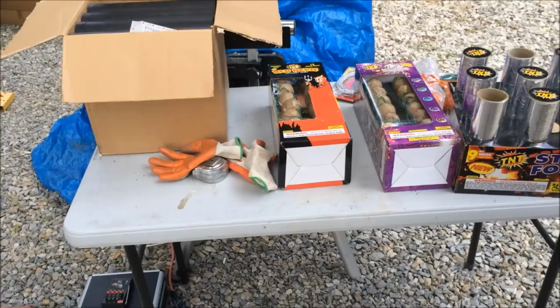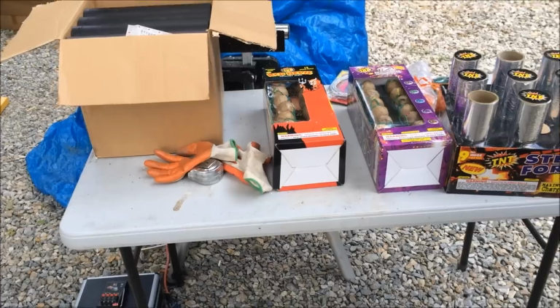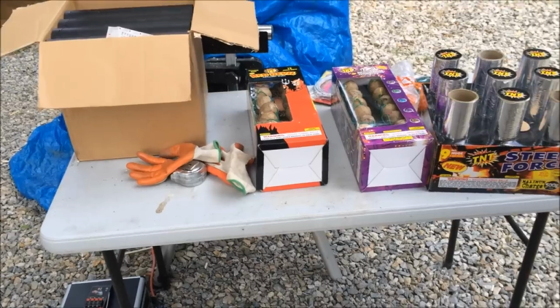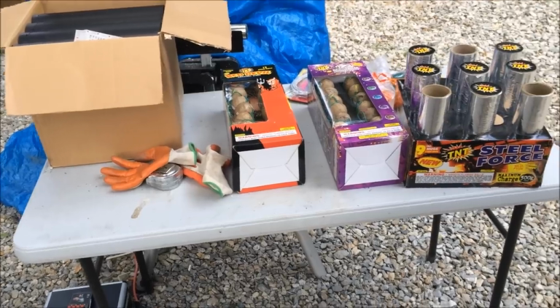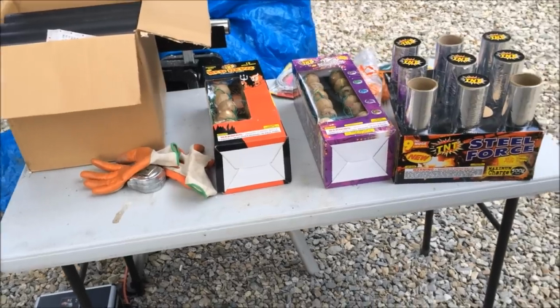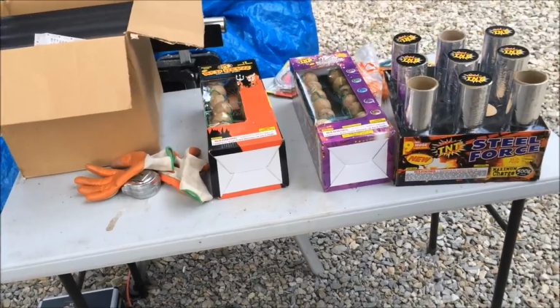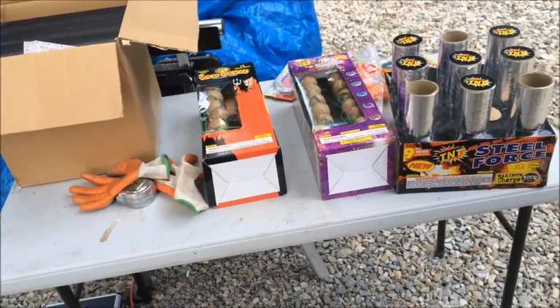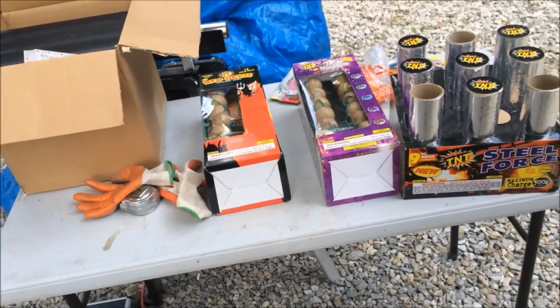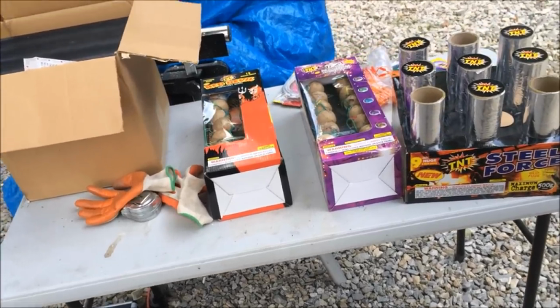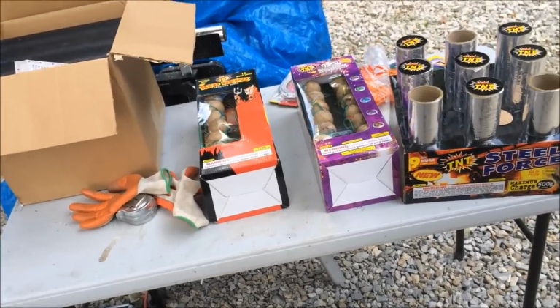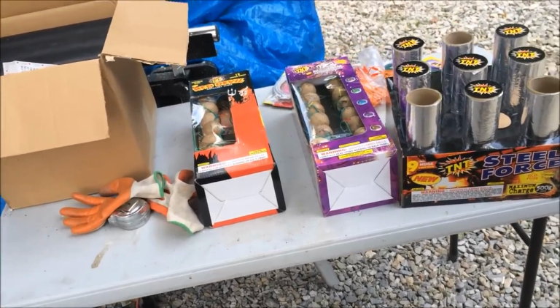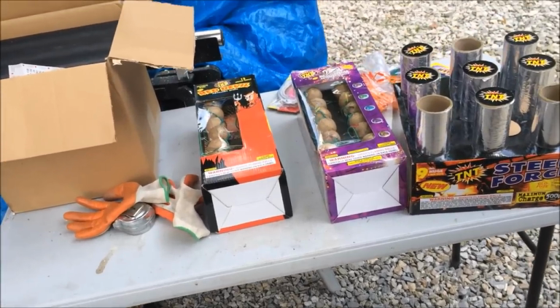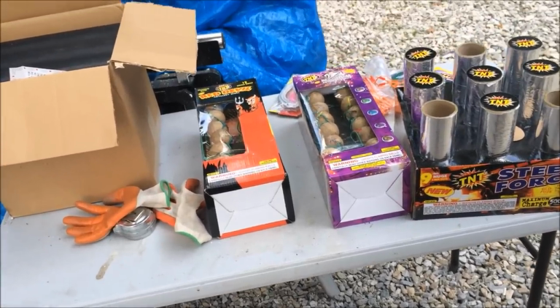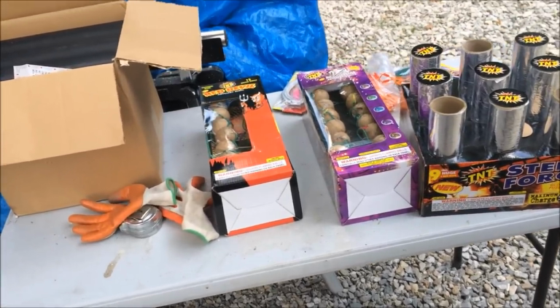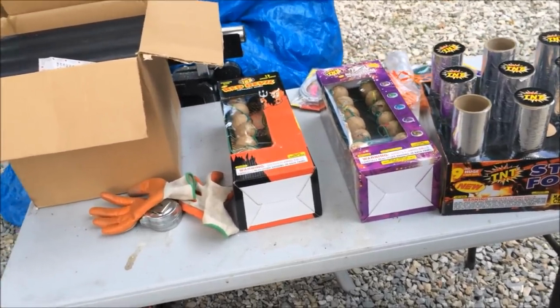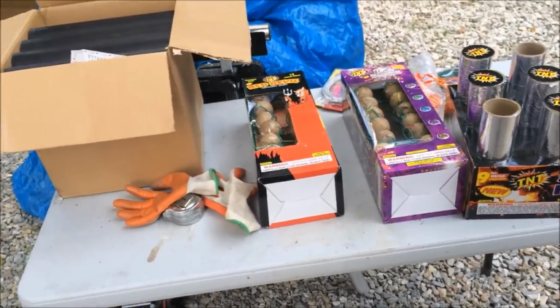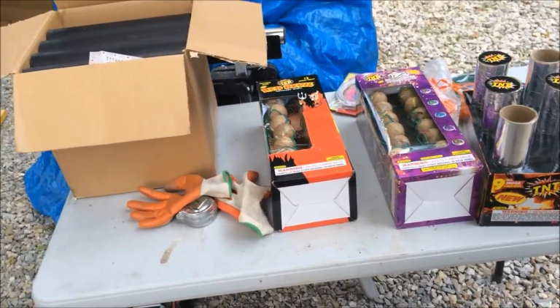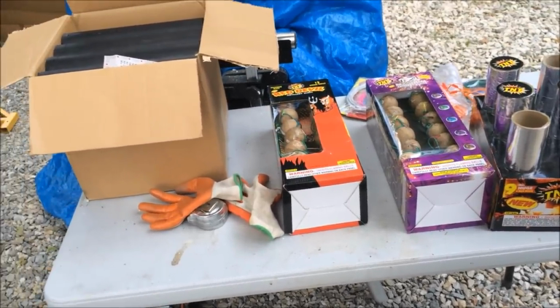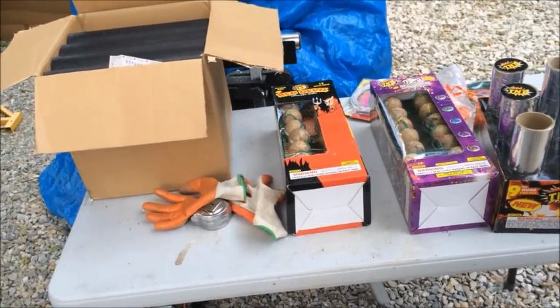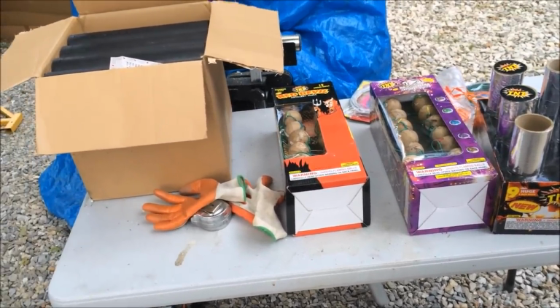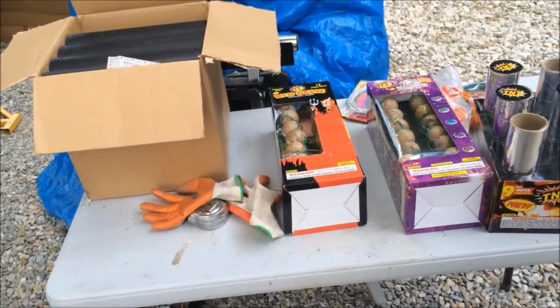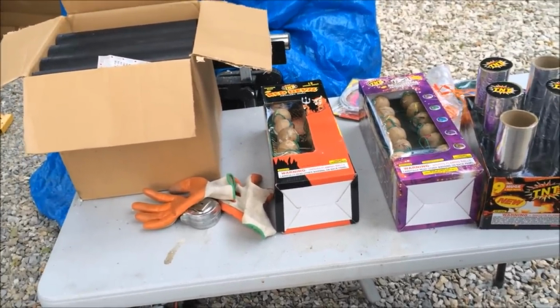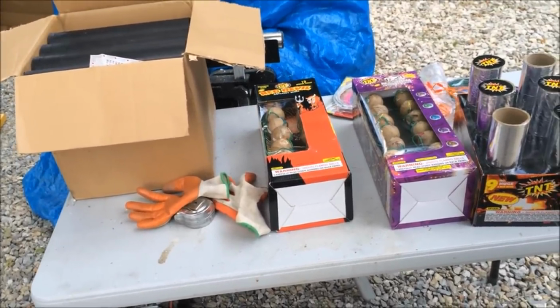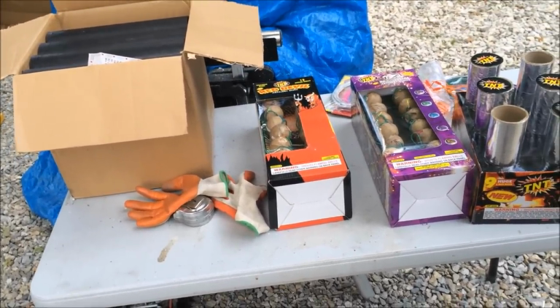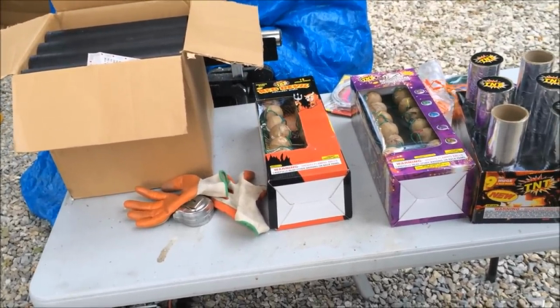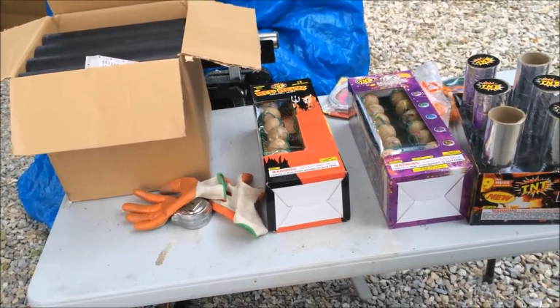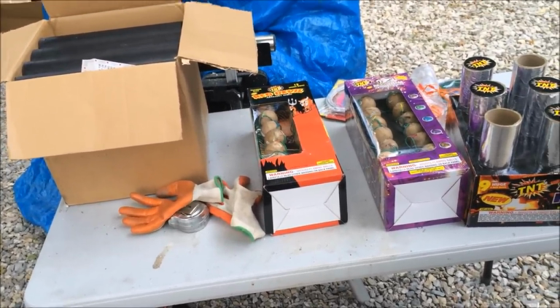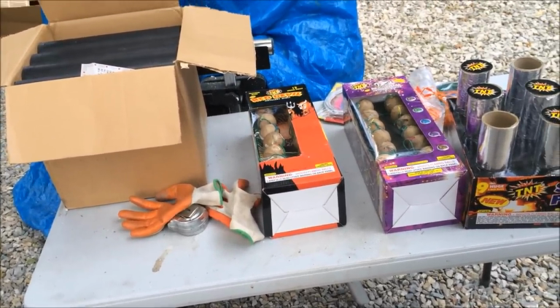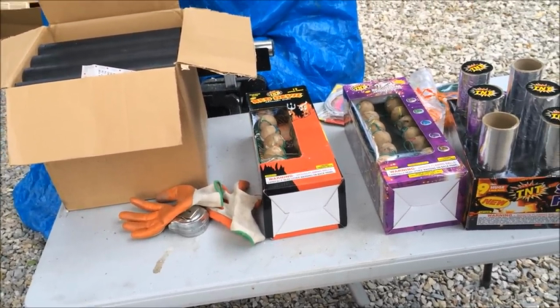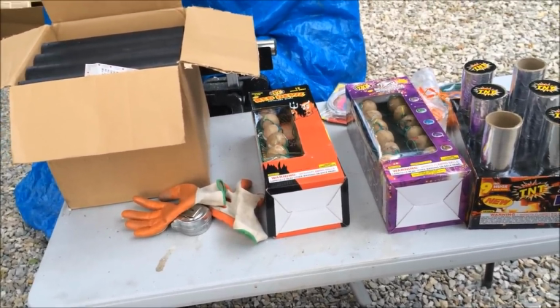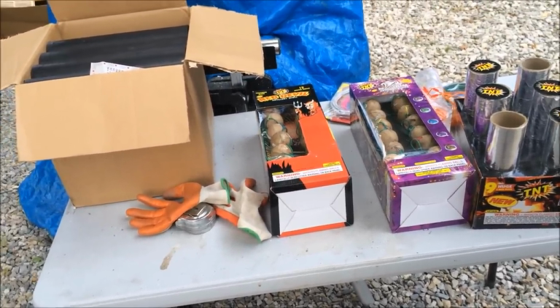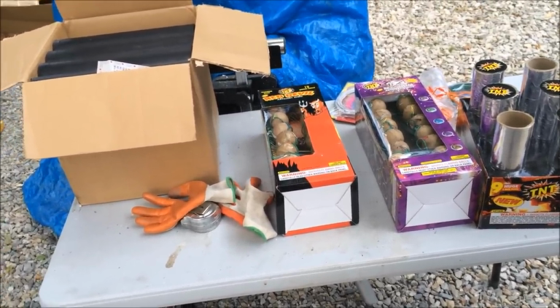Hello, this is Nick from ReviewOutlaw.com. Today I'm going to show you how to make your own fireworks.